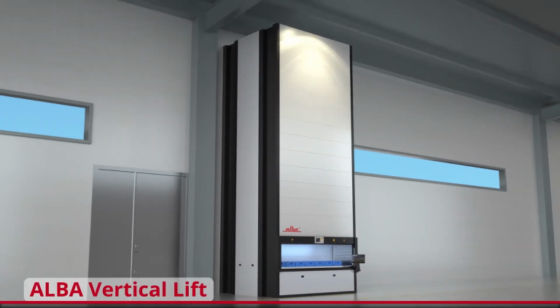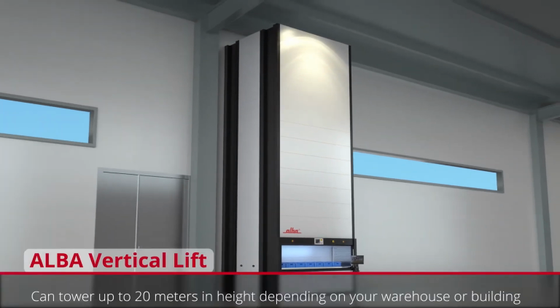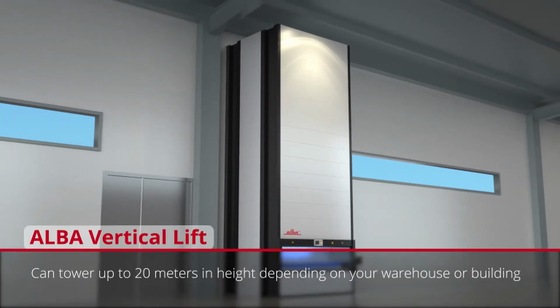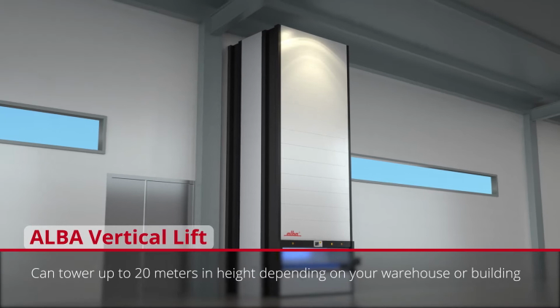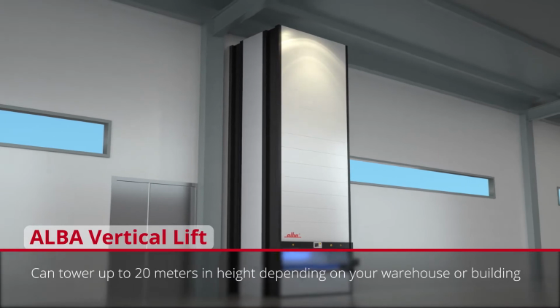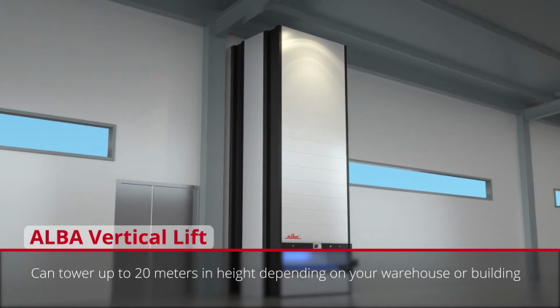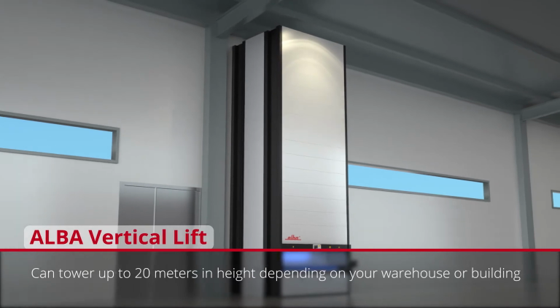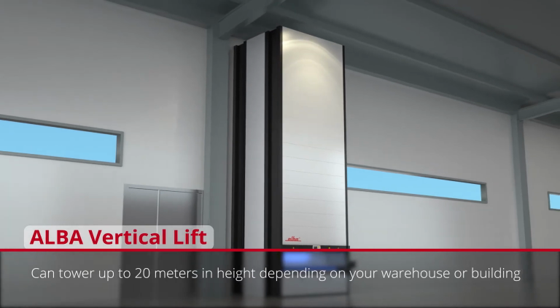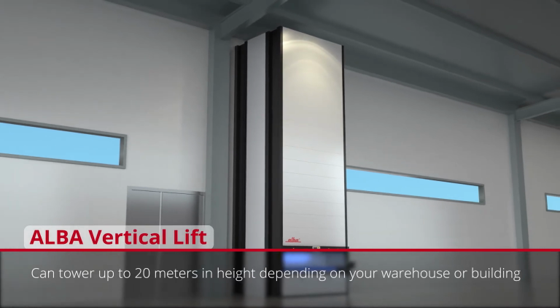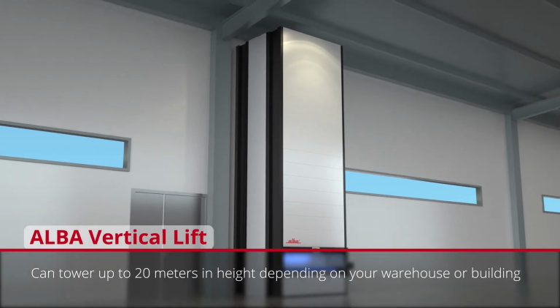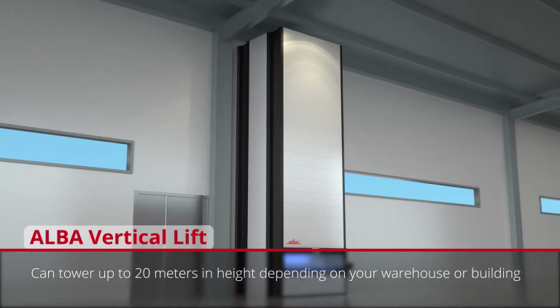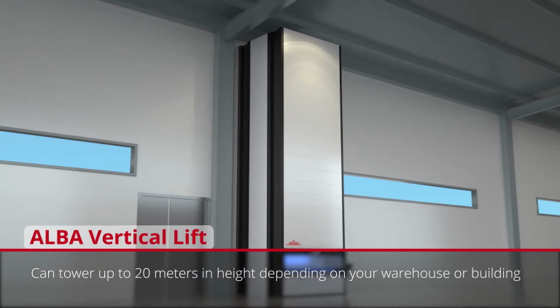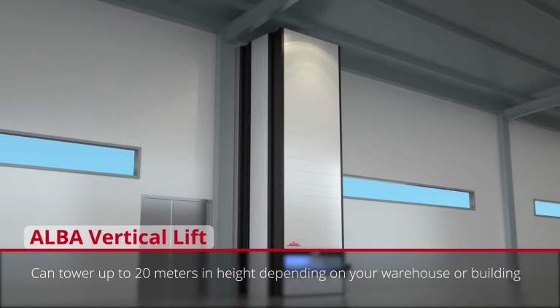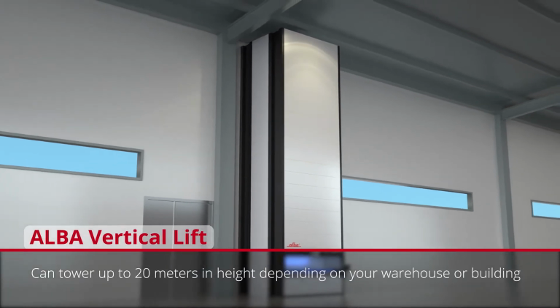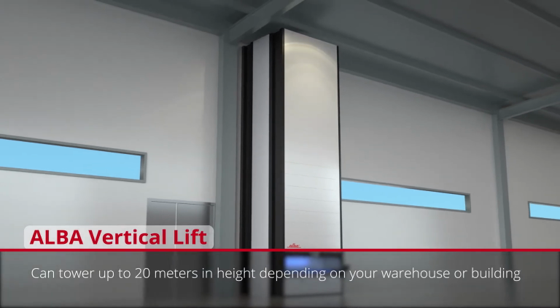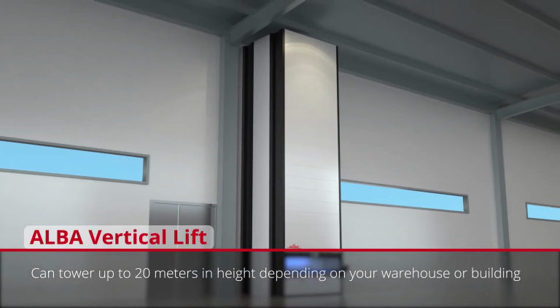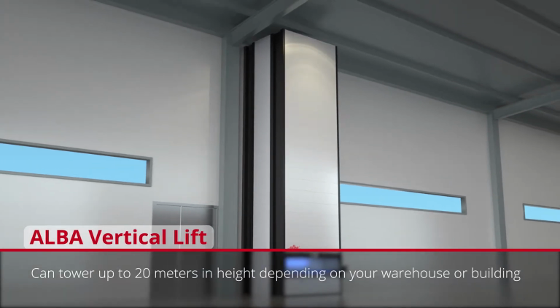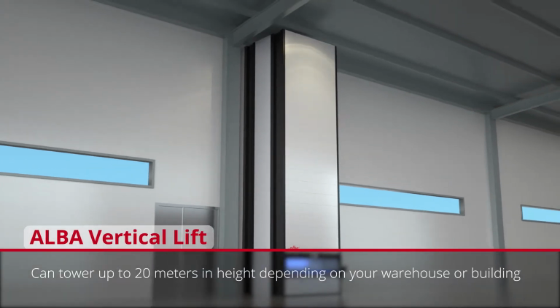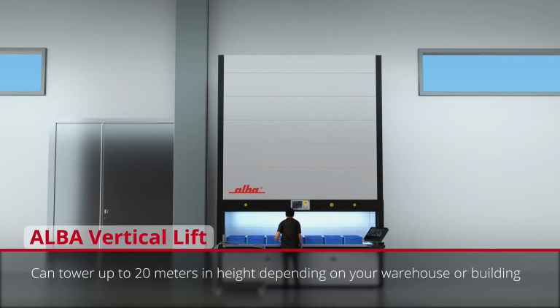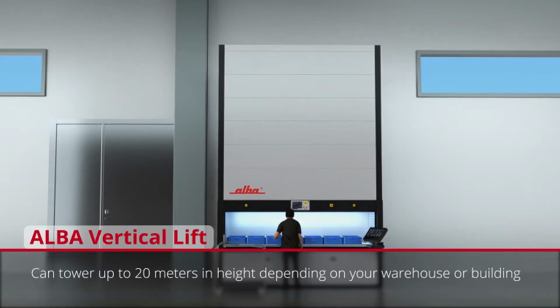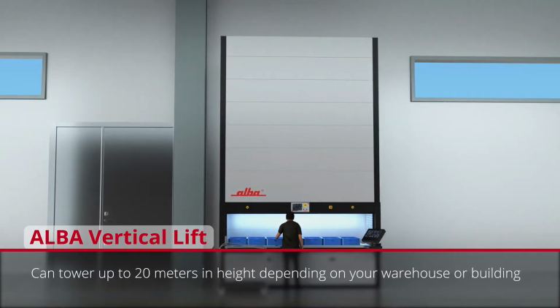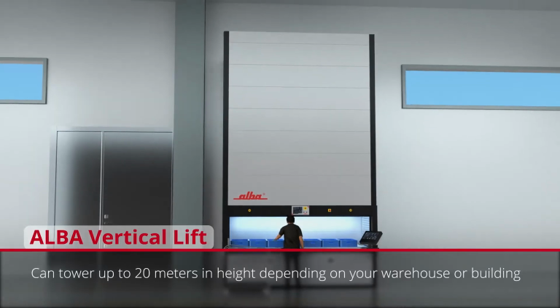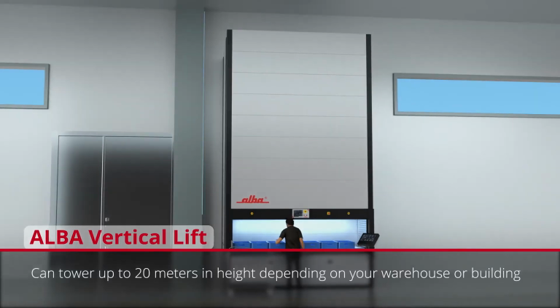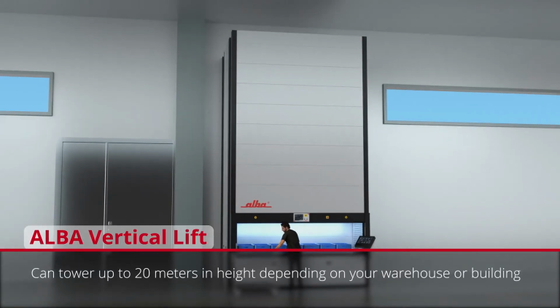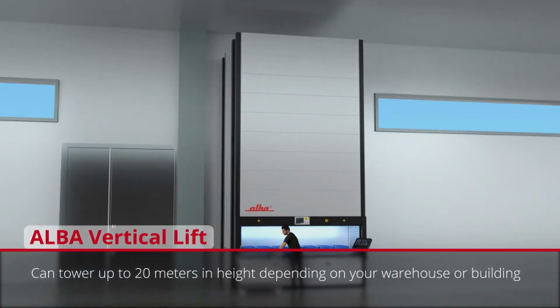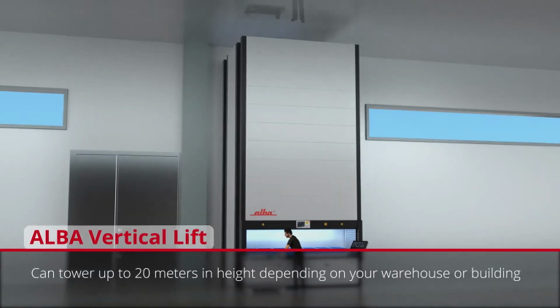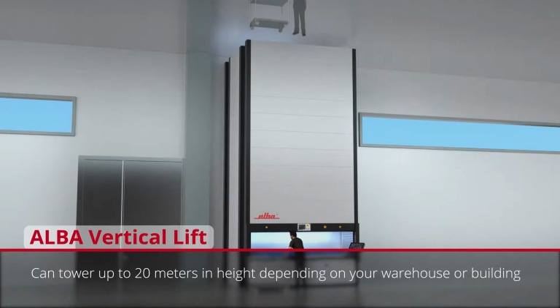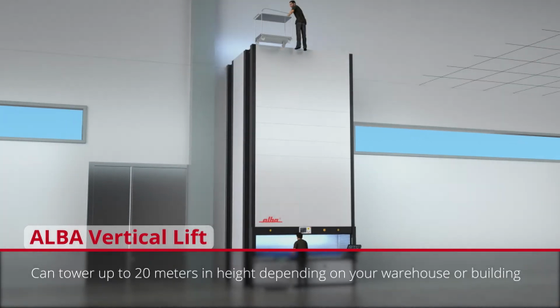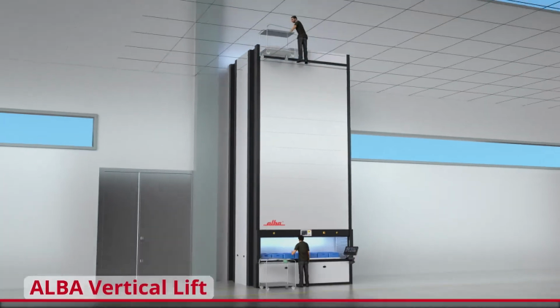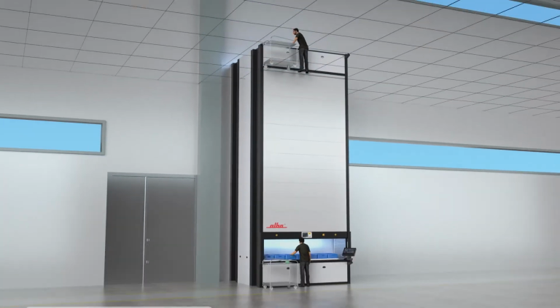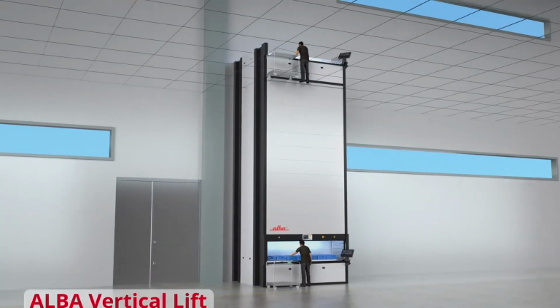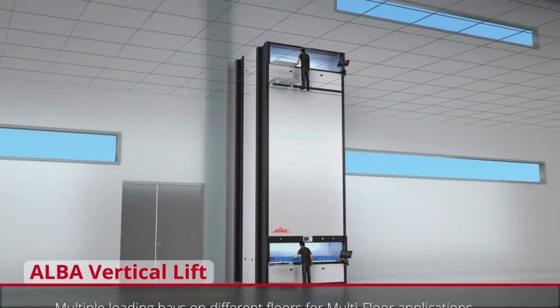ALBA Vertical Lifts are designed according to your ceiling height. Any unit can be set up and operational in just a few days.